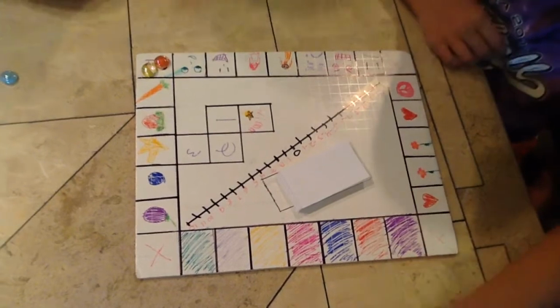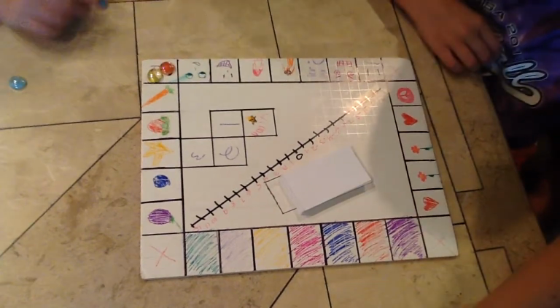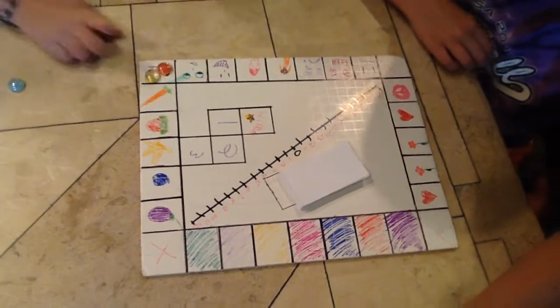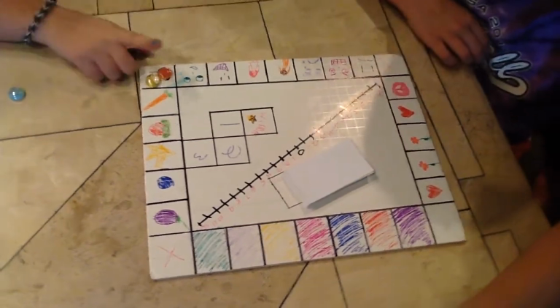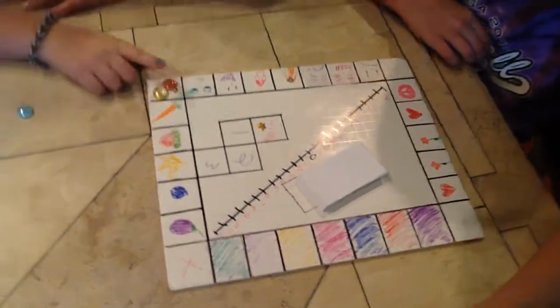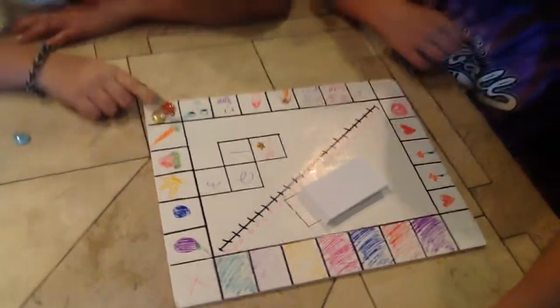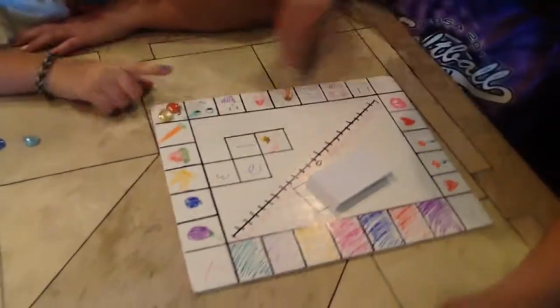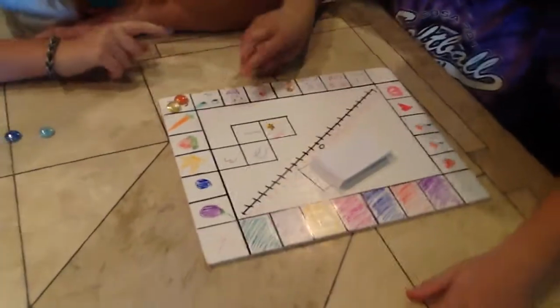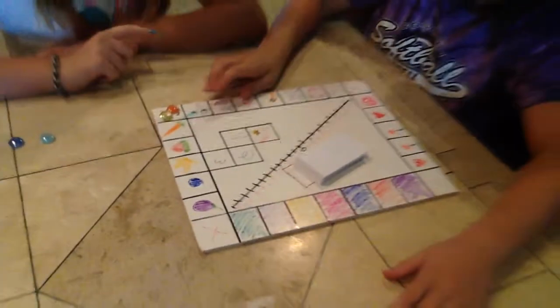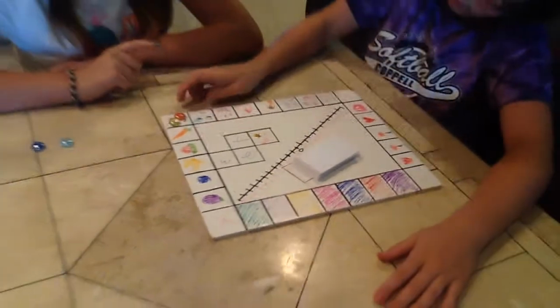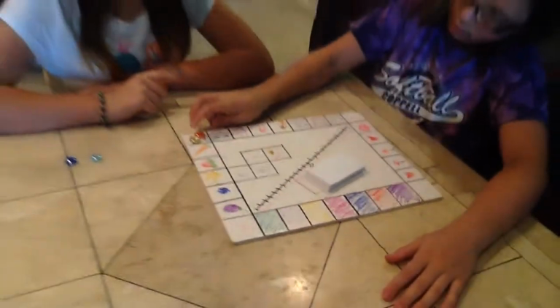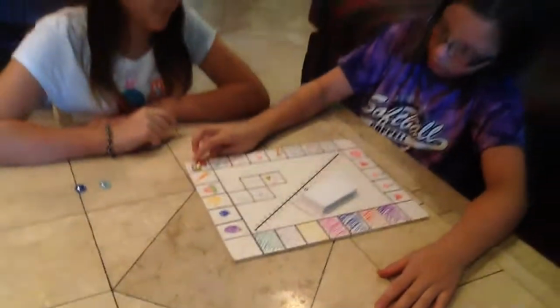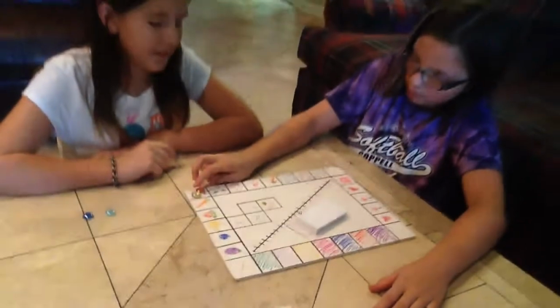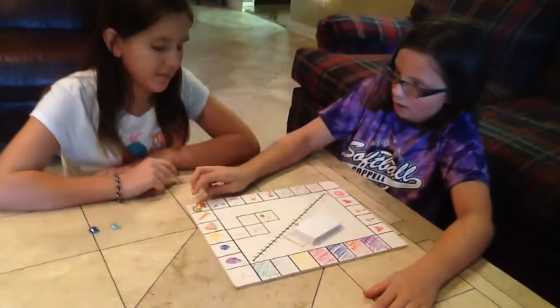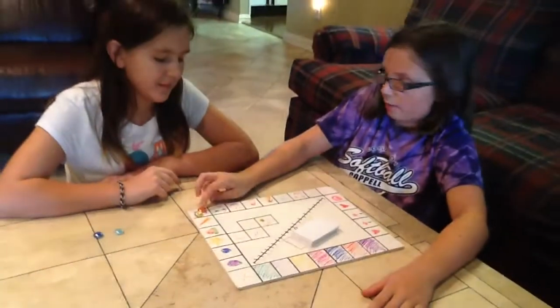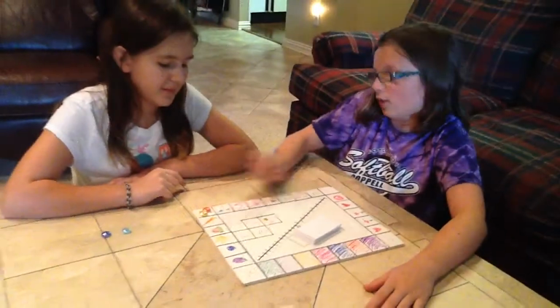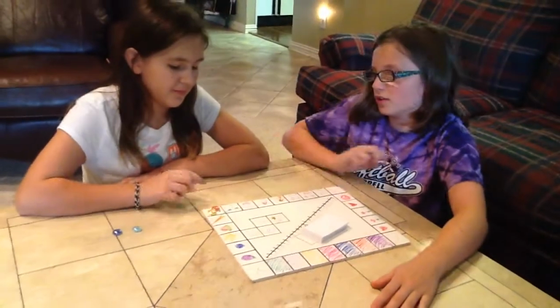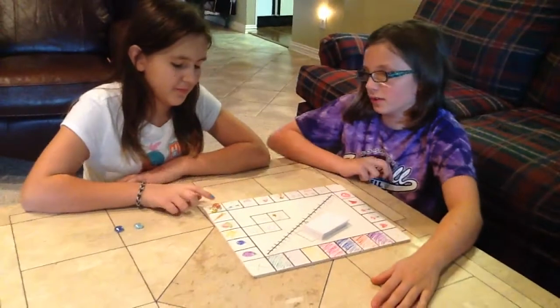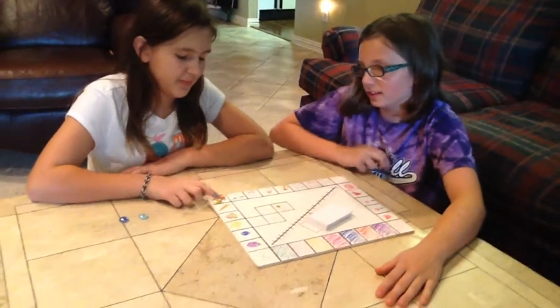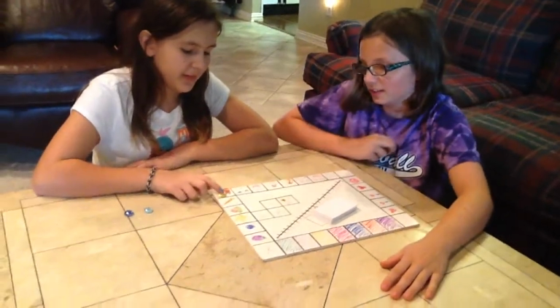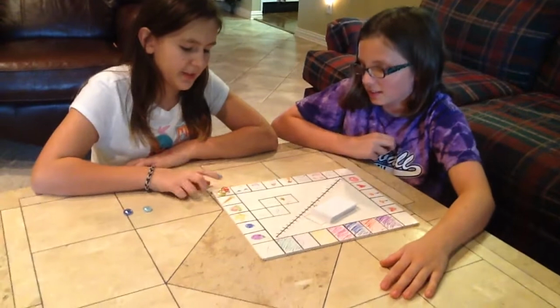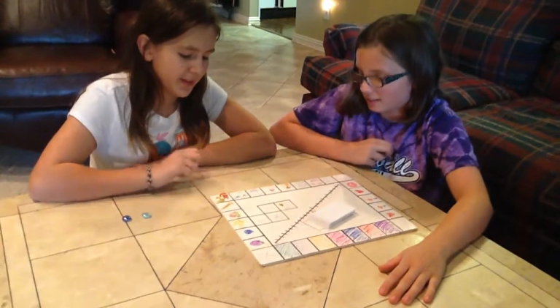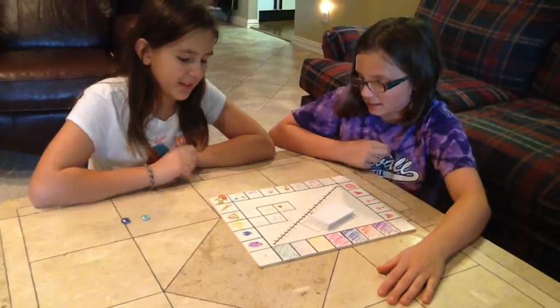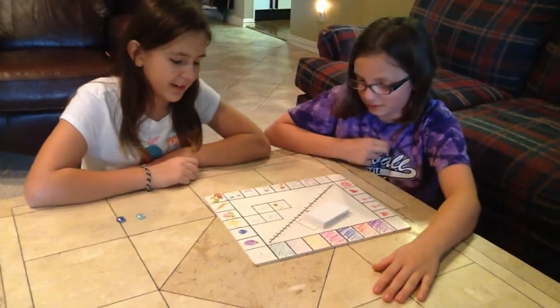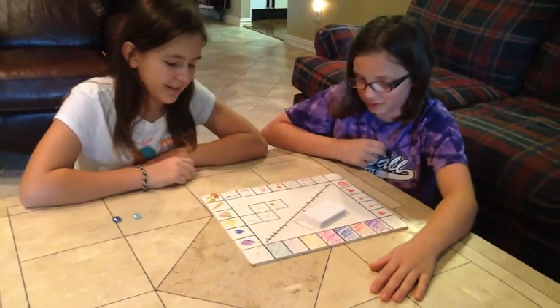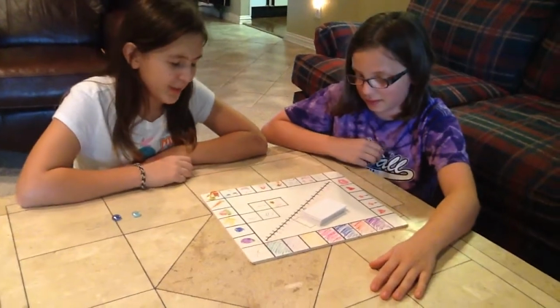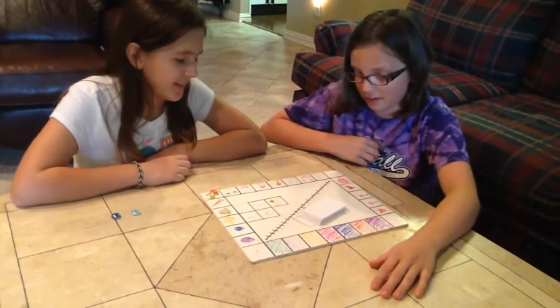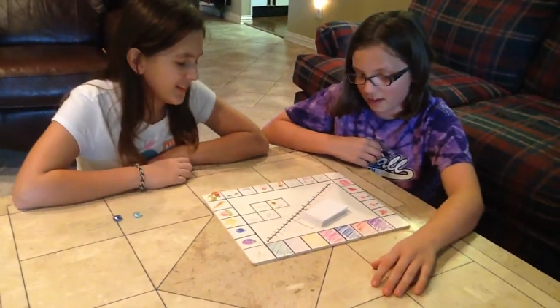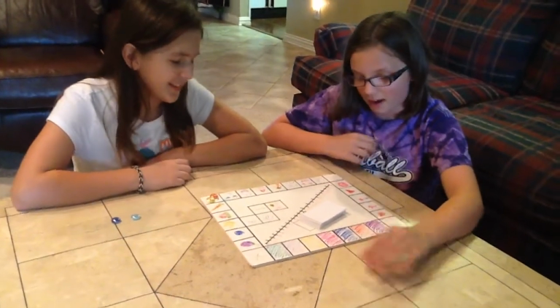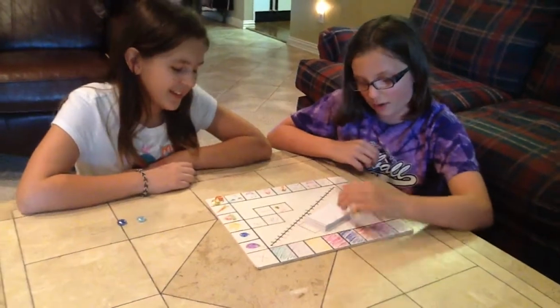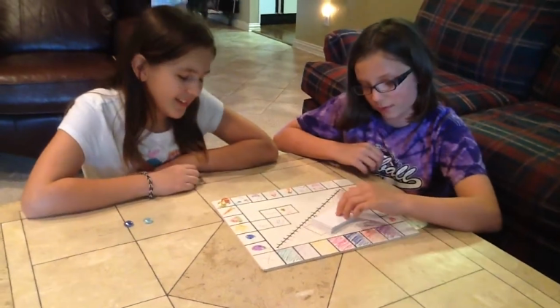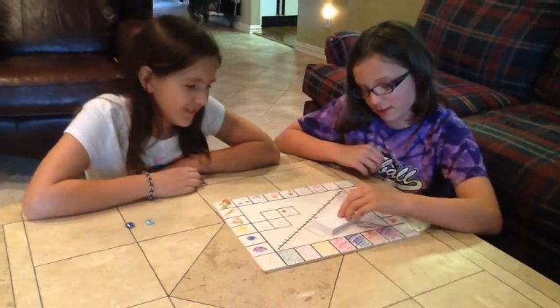So, you have to start on the start. Which color do you want to be? Orange. And I'll be yellow. I'll go first.